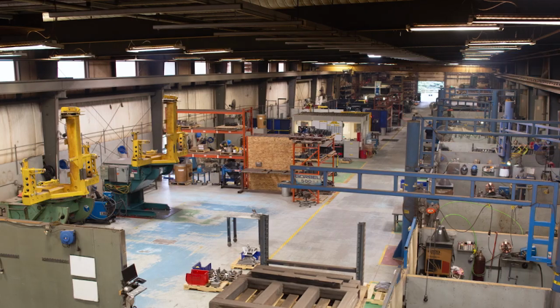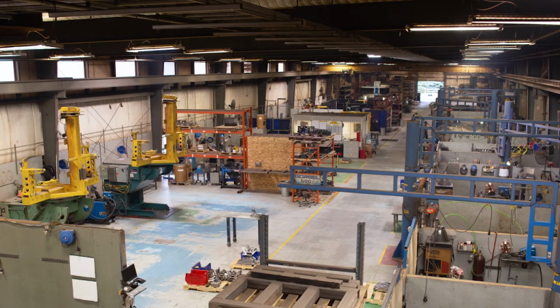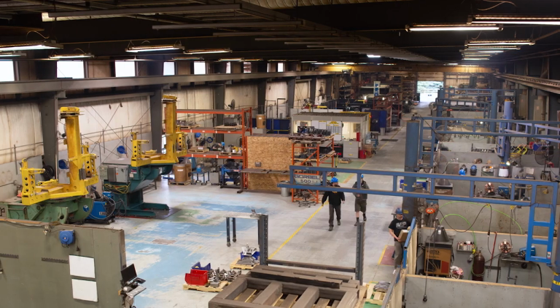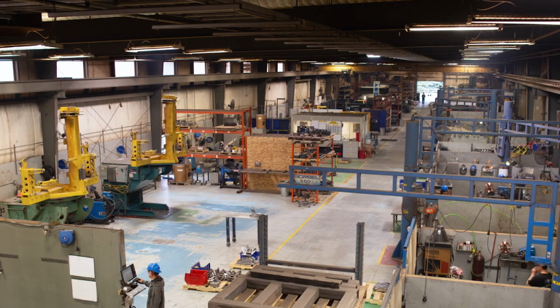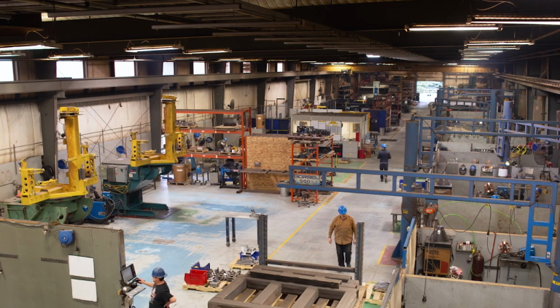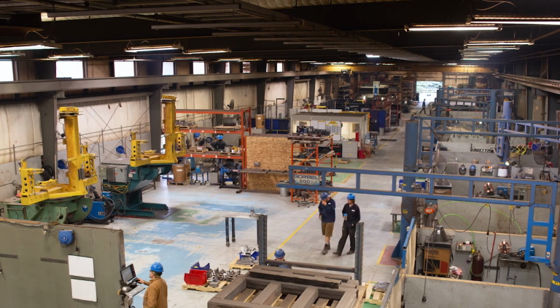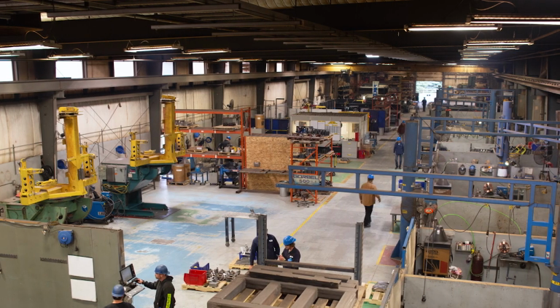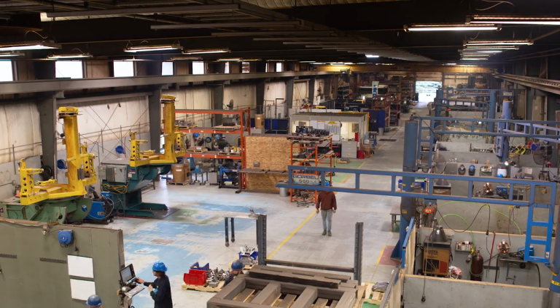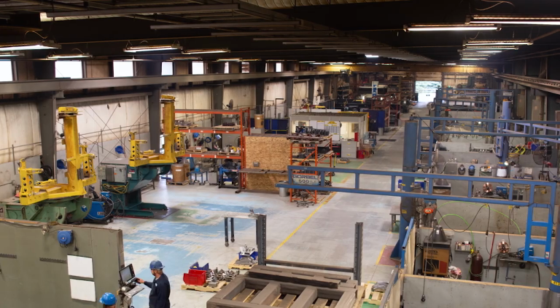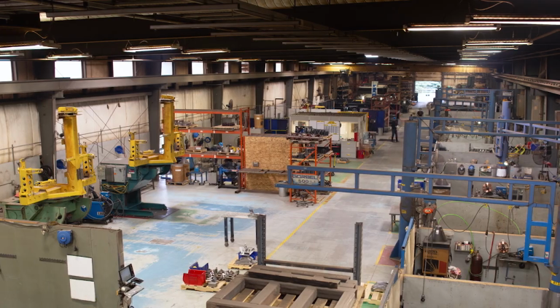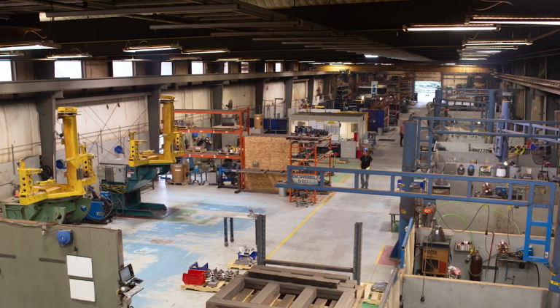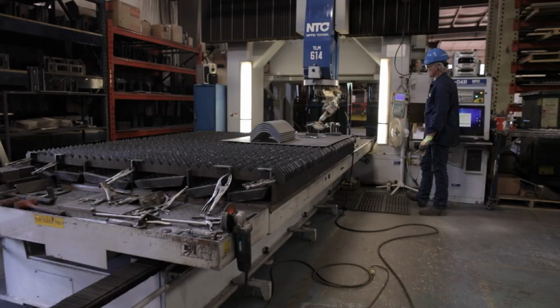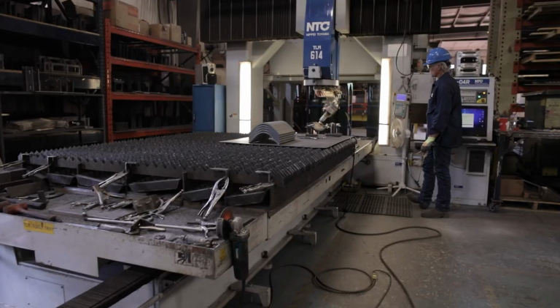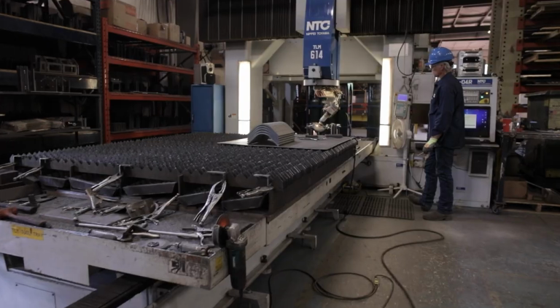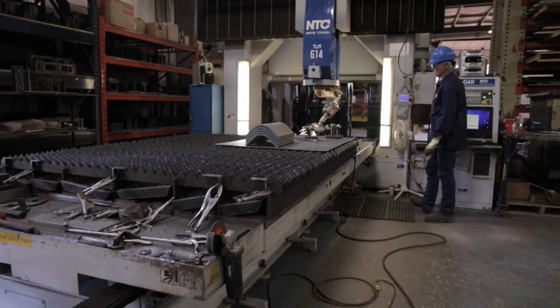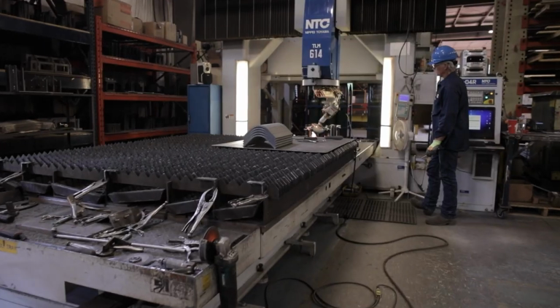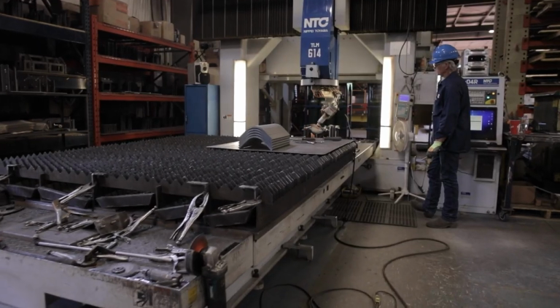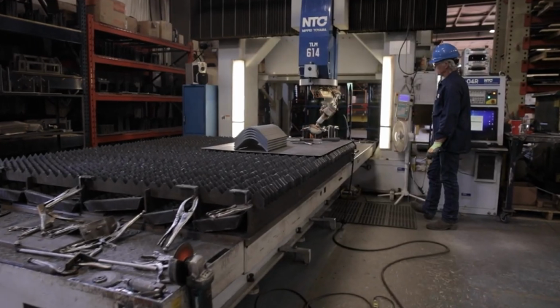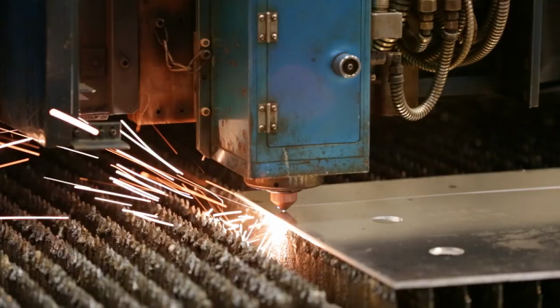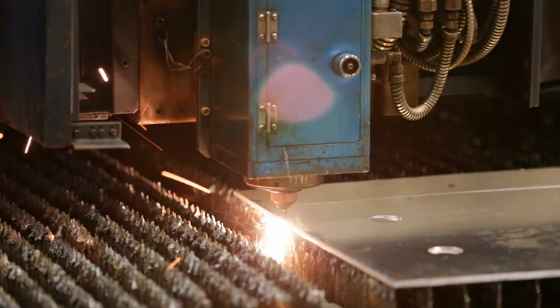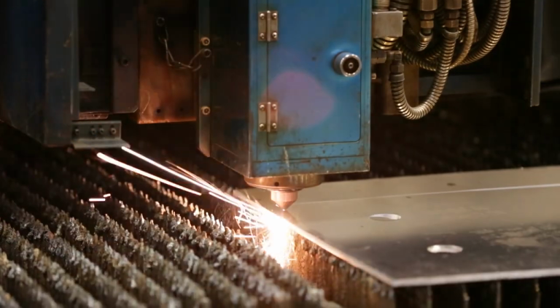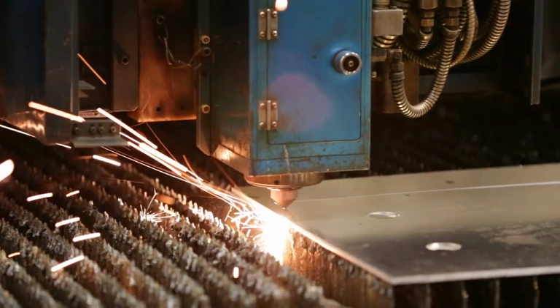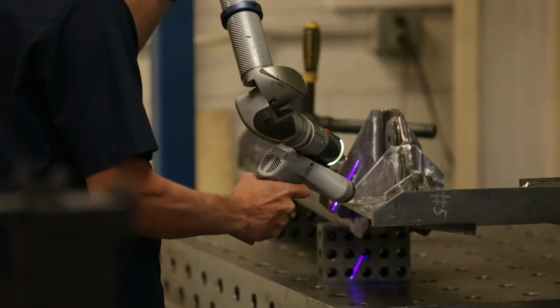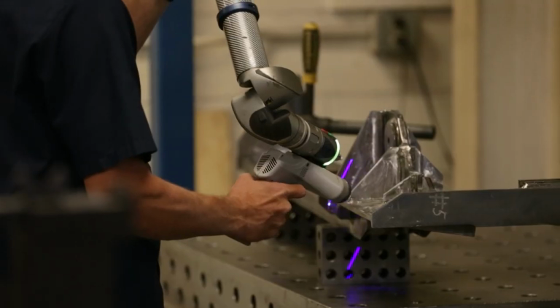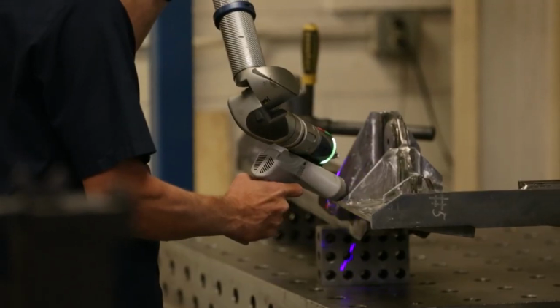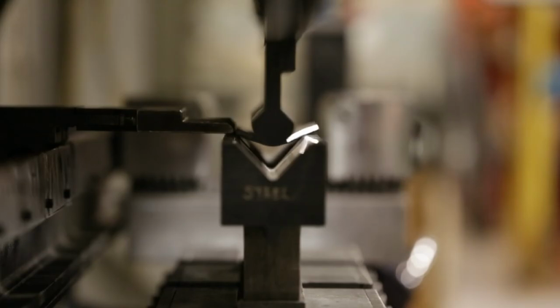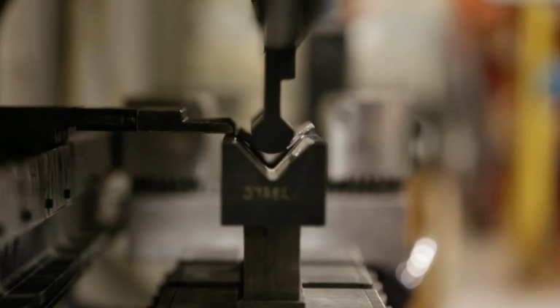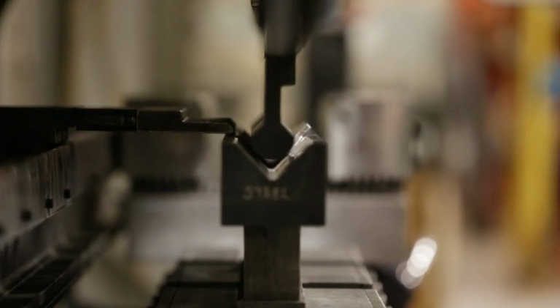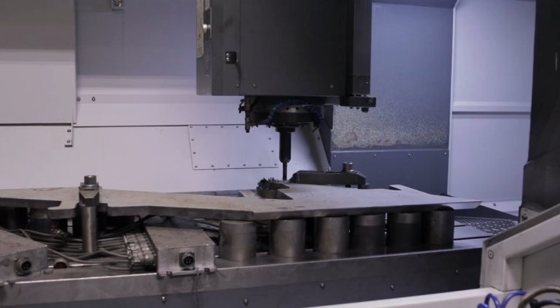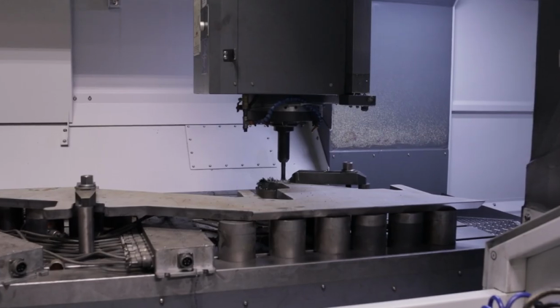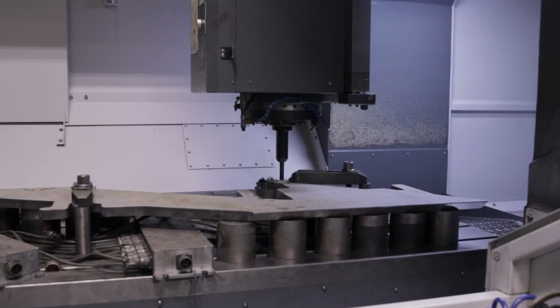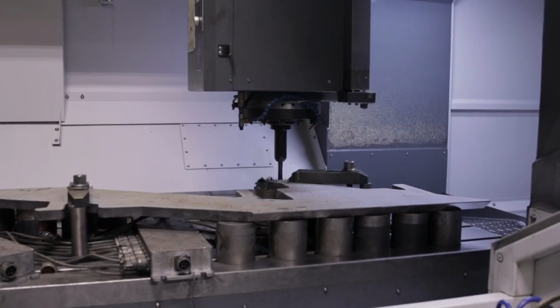We're over 65,000 square feet of space with a number of CNC machines to cut, profile, form and mill parts.